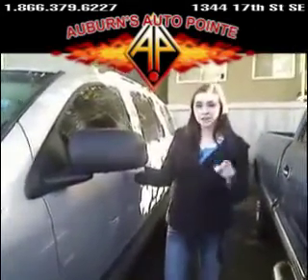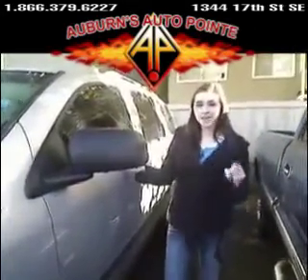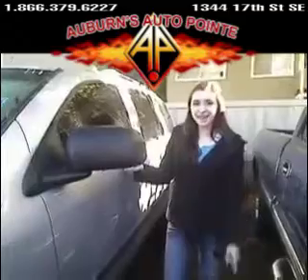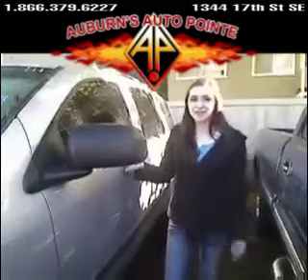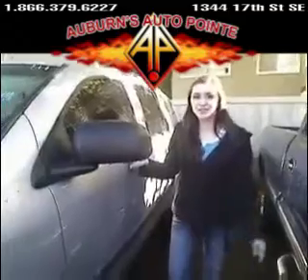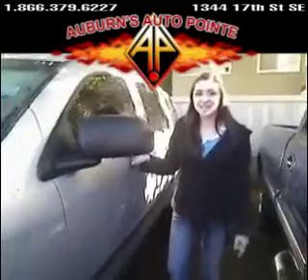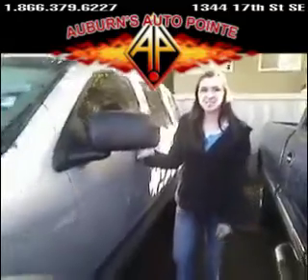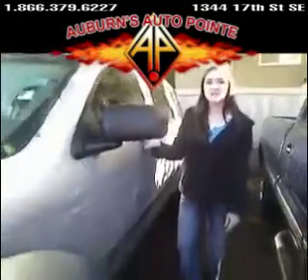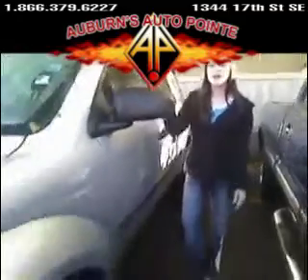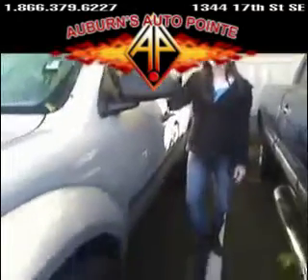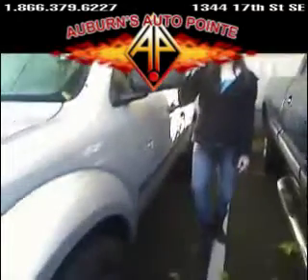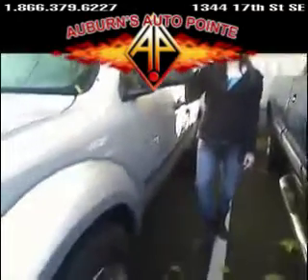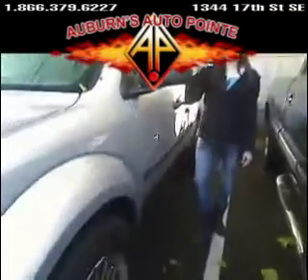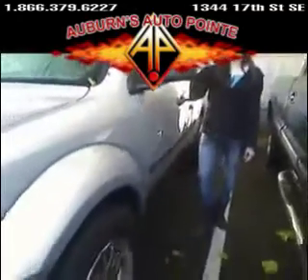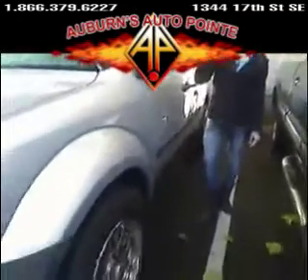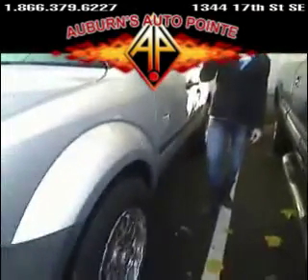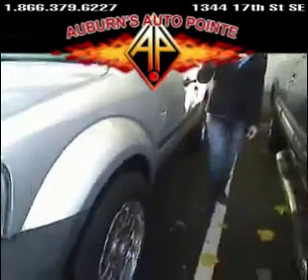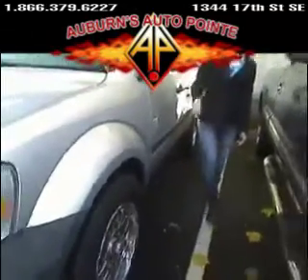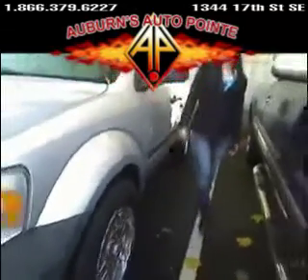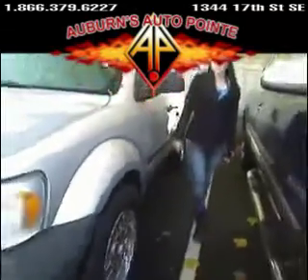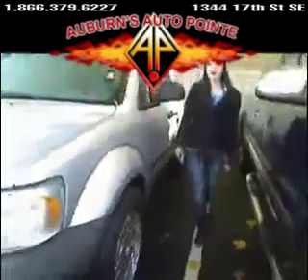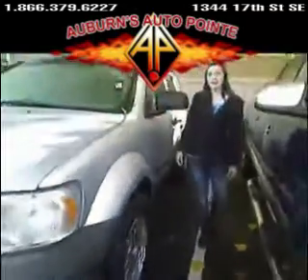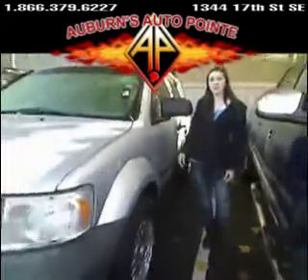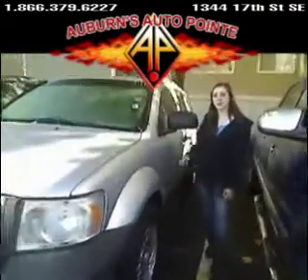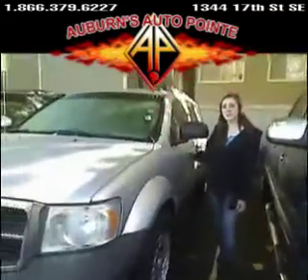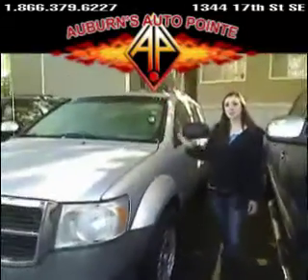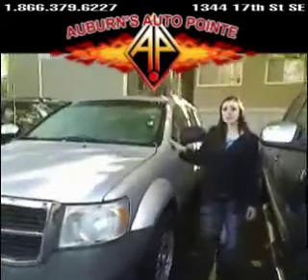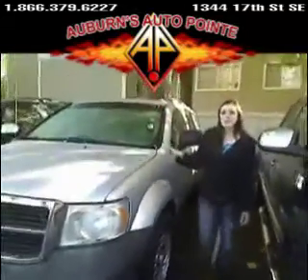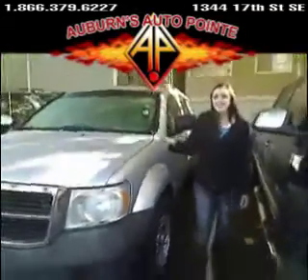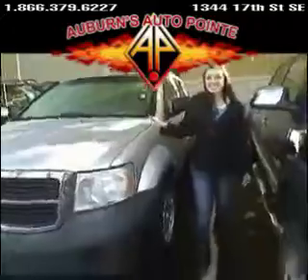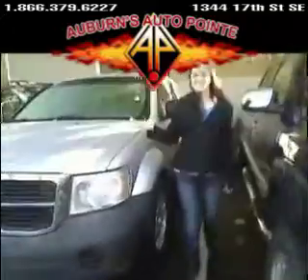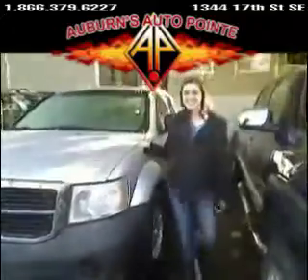If you want to come check it out, give it a test drive, call that number, click on the link above. It's a great SUV. Thank you.